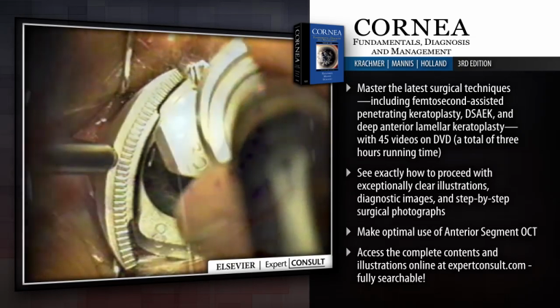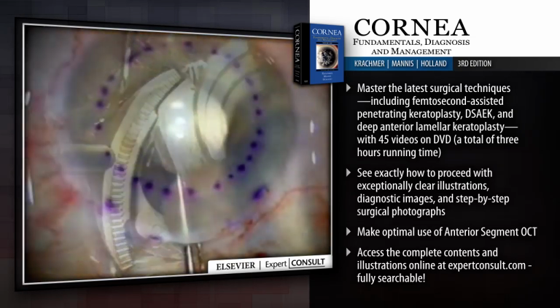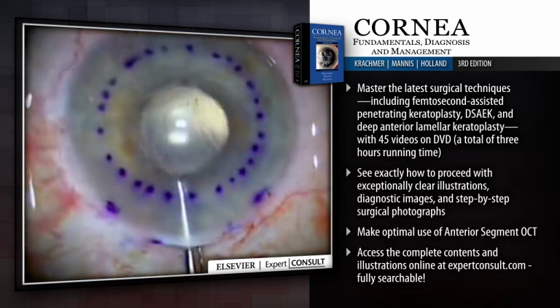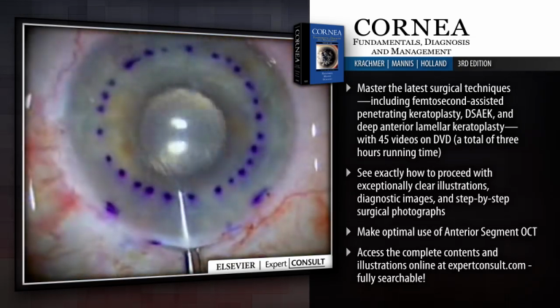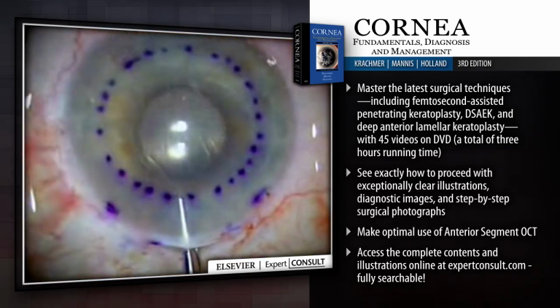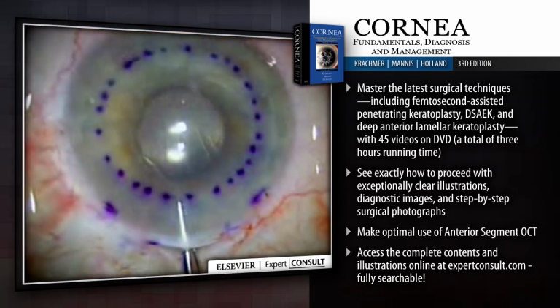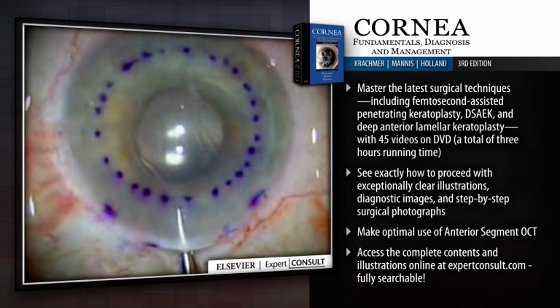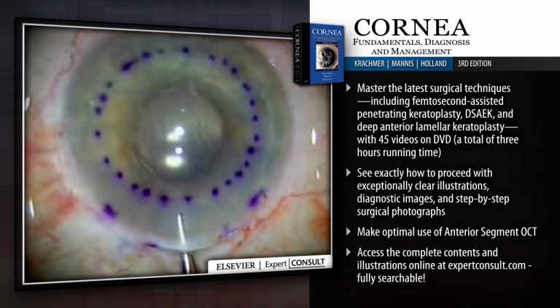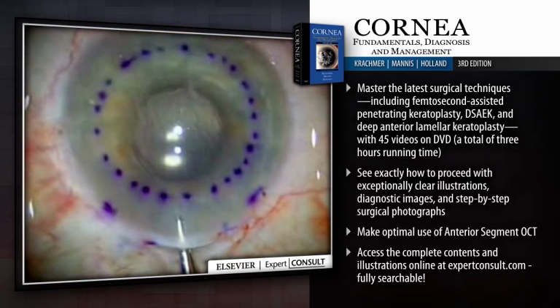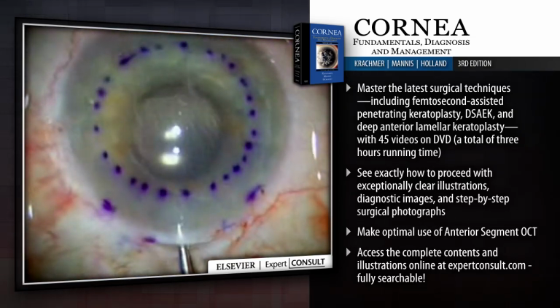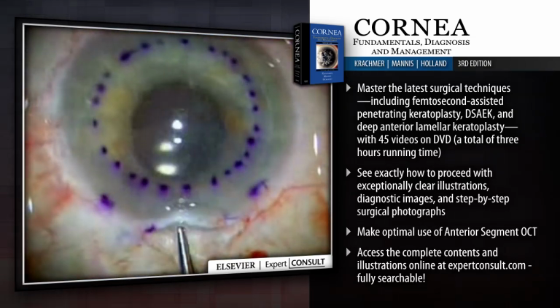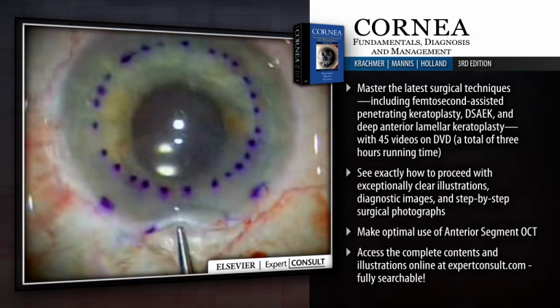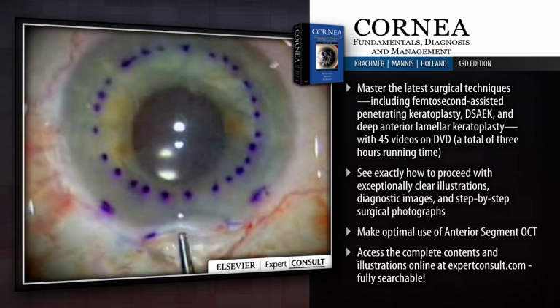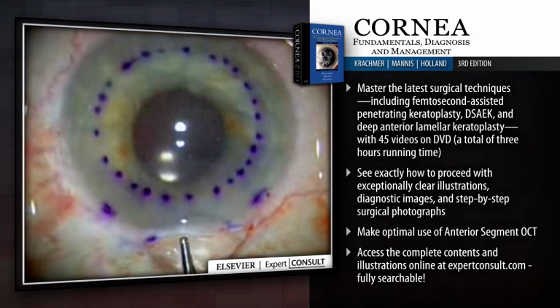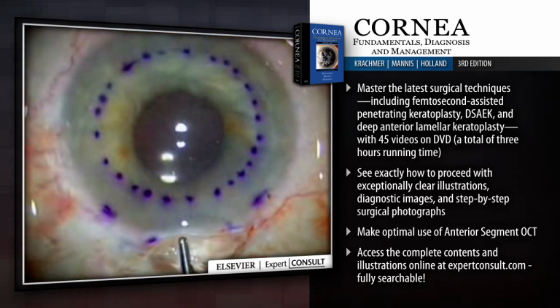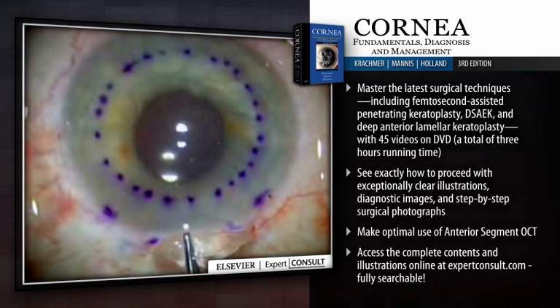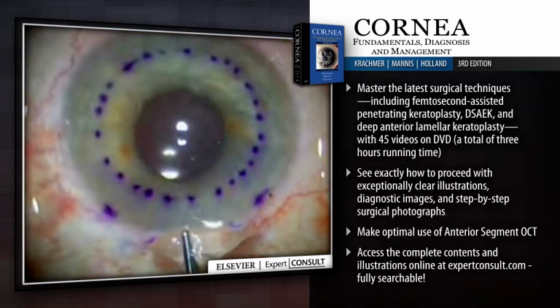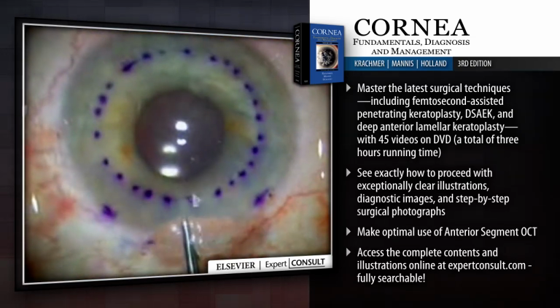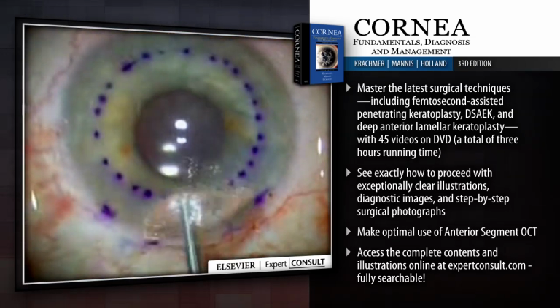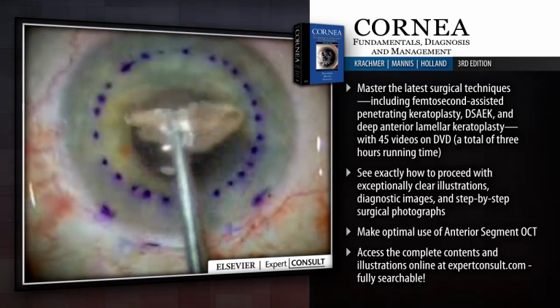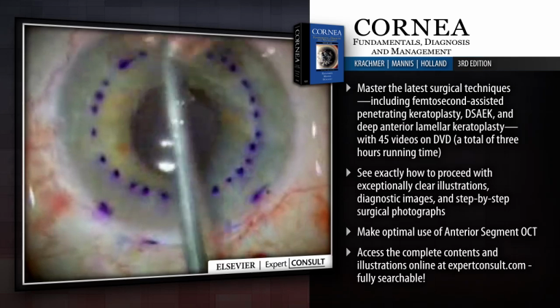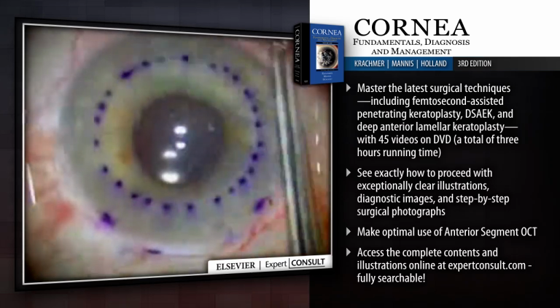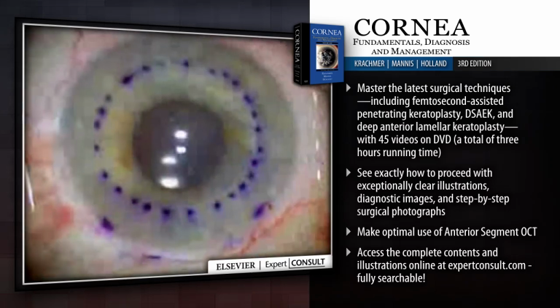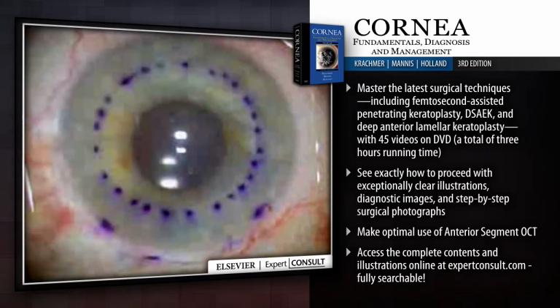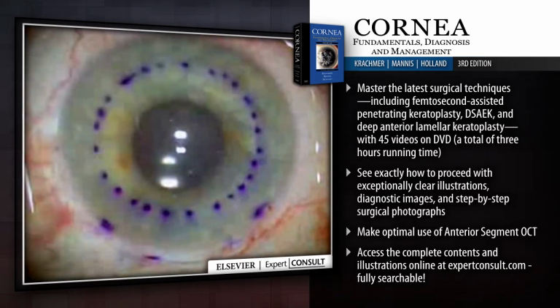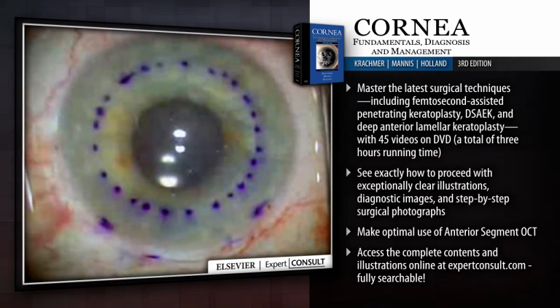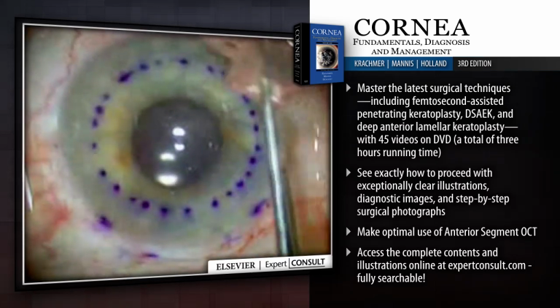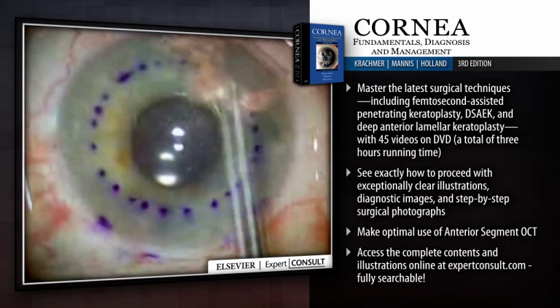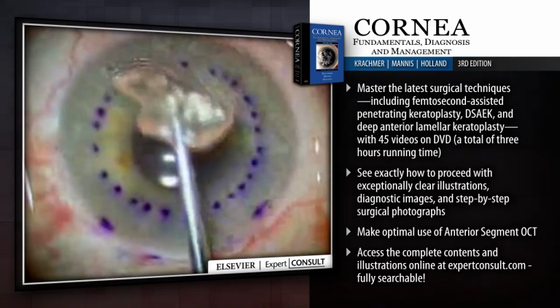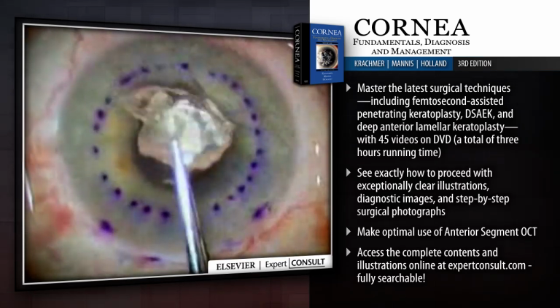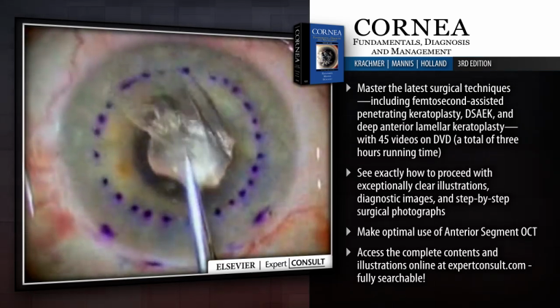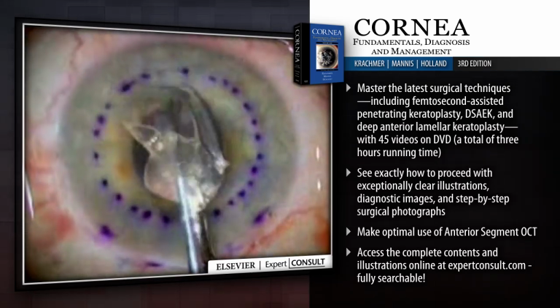Access the complete contents and illustrations online at expertconsult.com. Fully searchable.